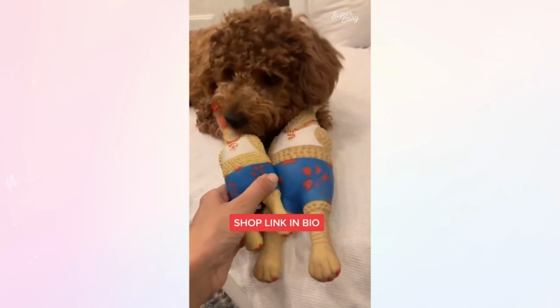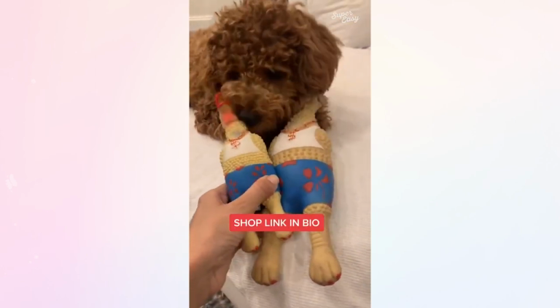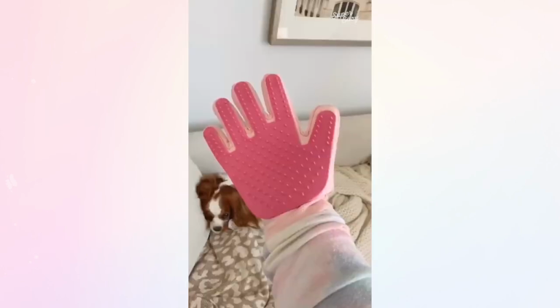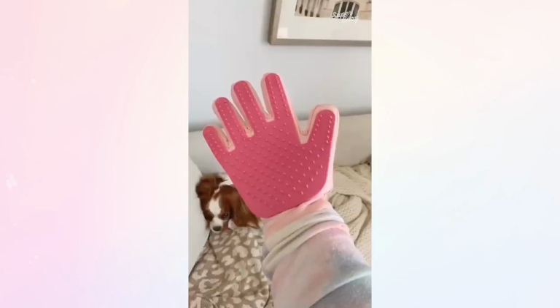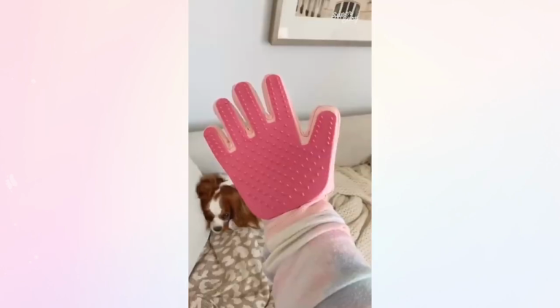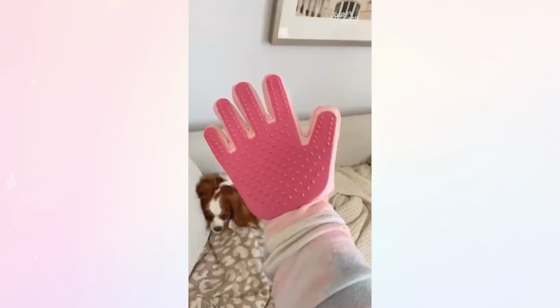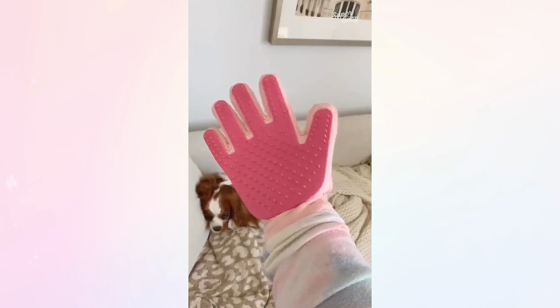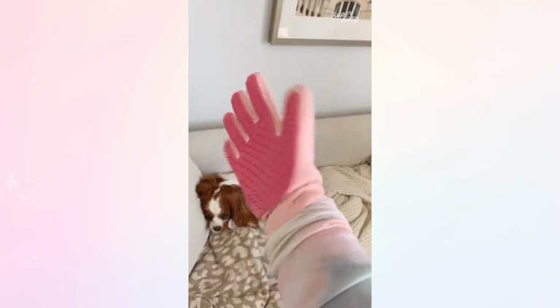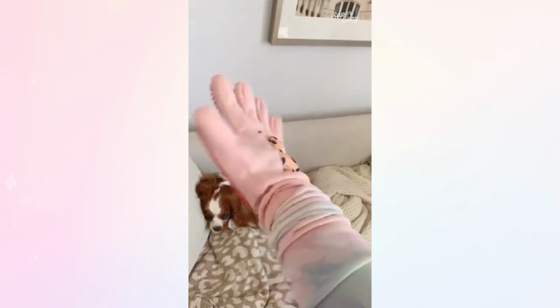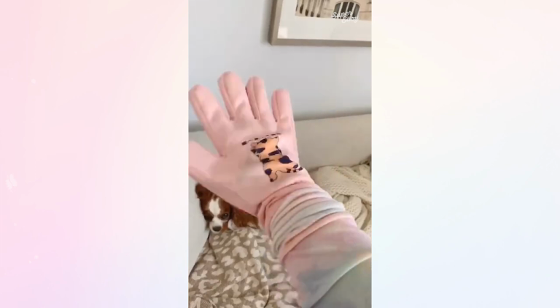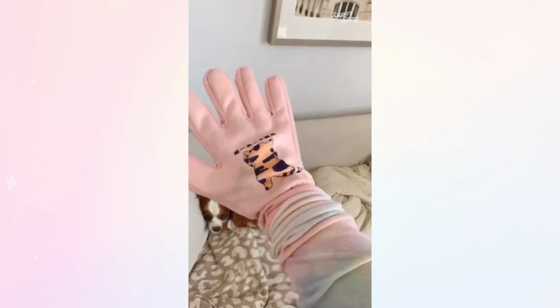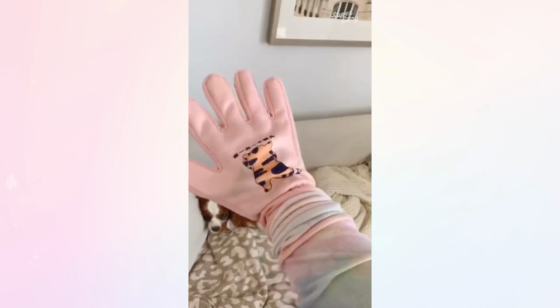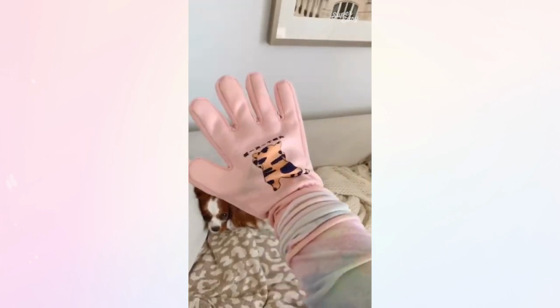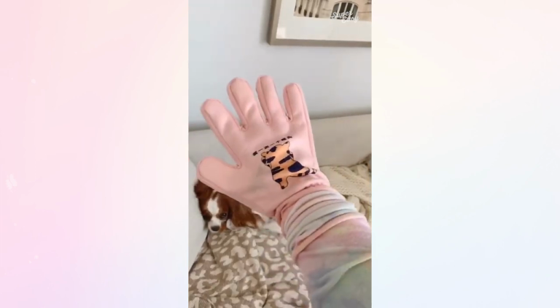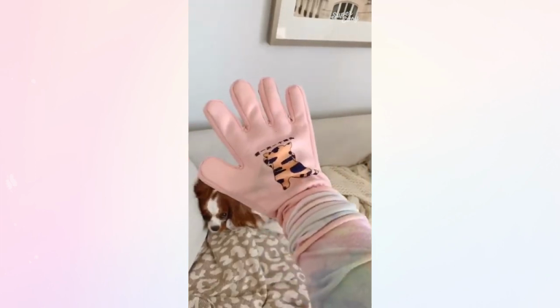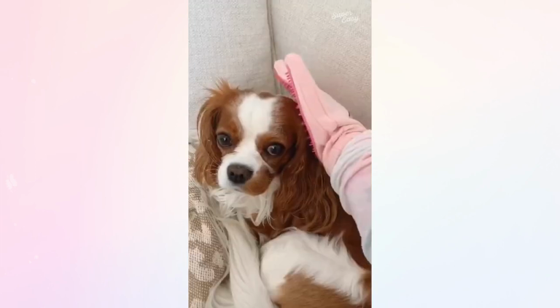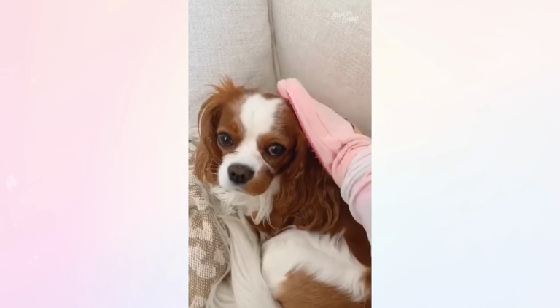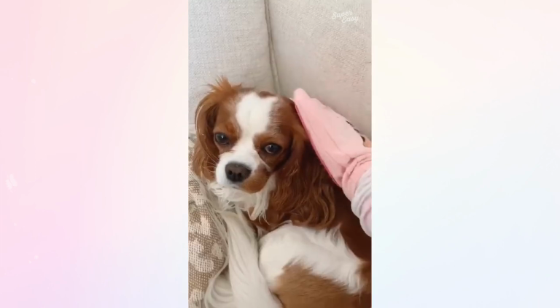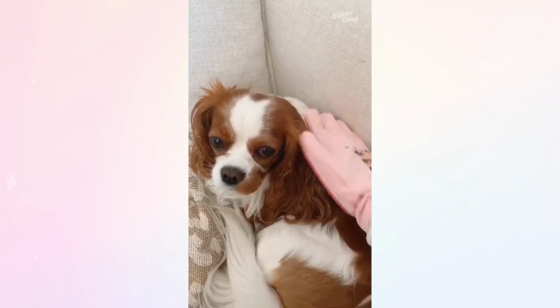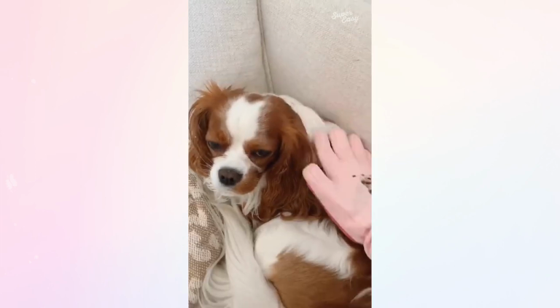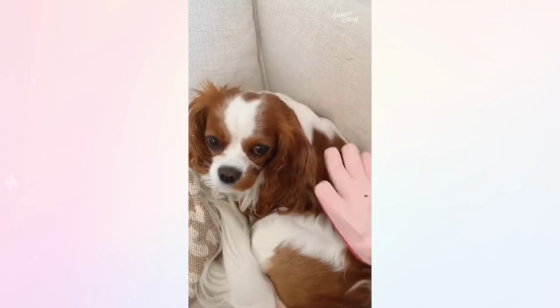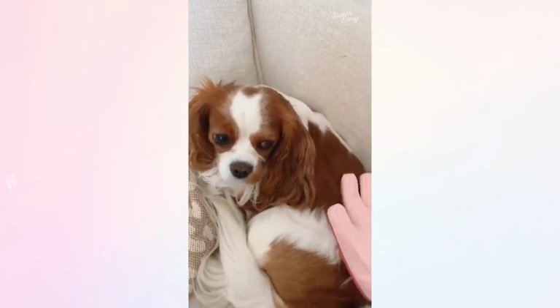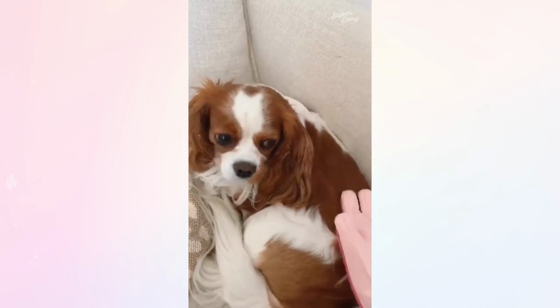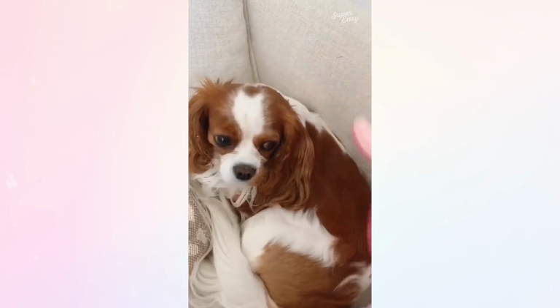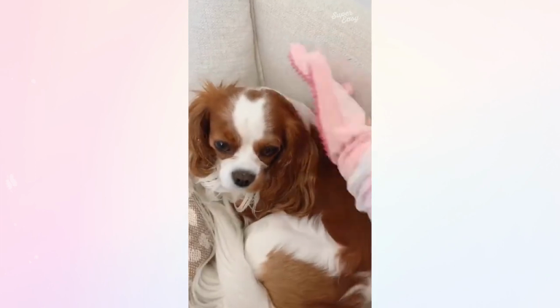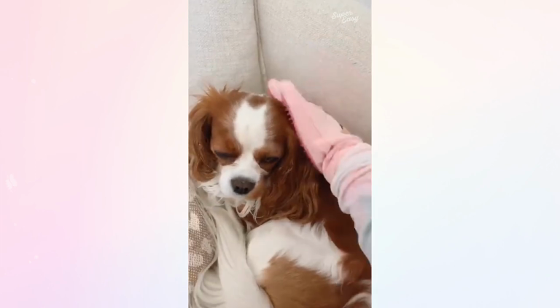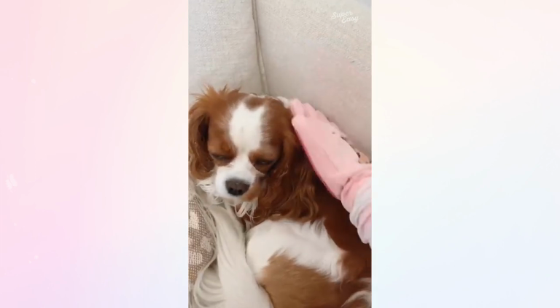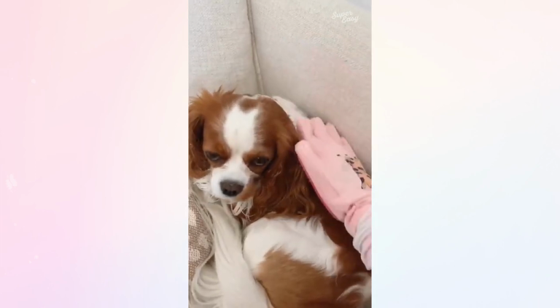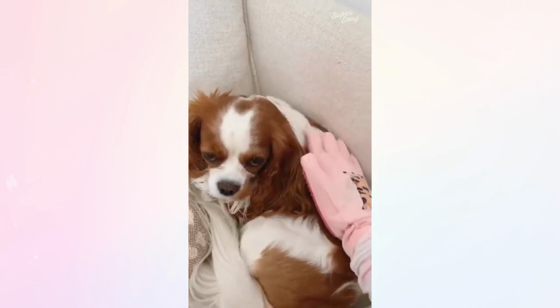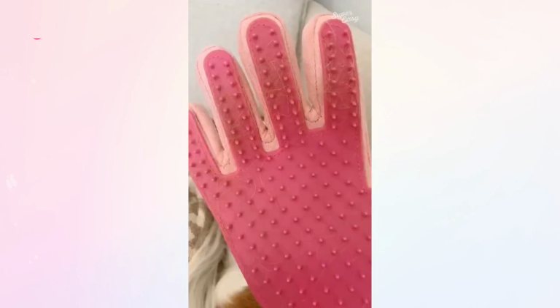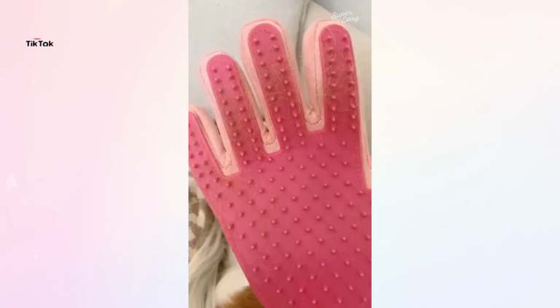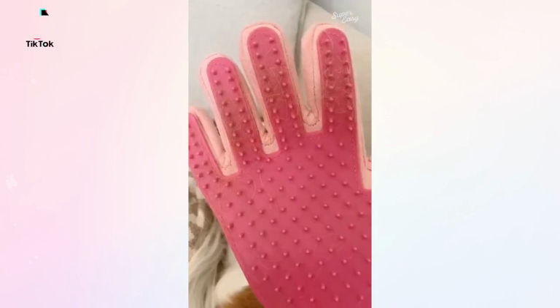This grooming glove makes it really easy to brush your dog's coat. He's unfazed by it and he always looks like he's getting a massage.